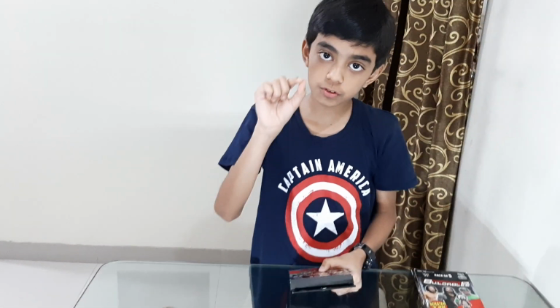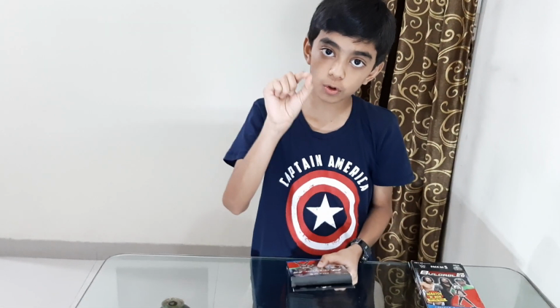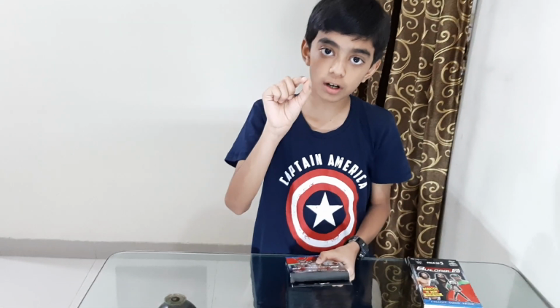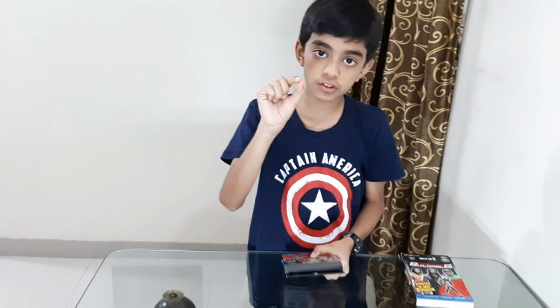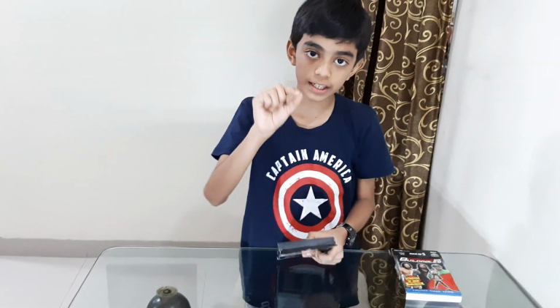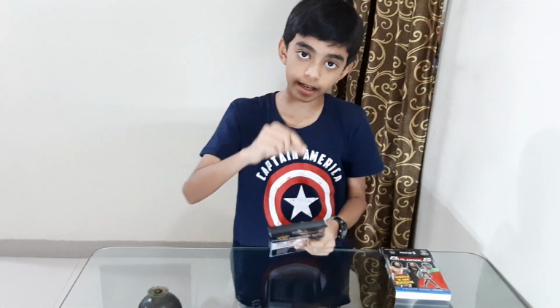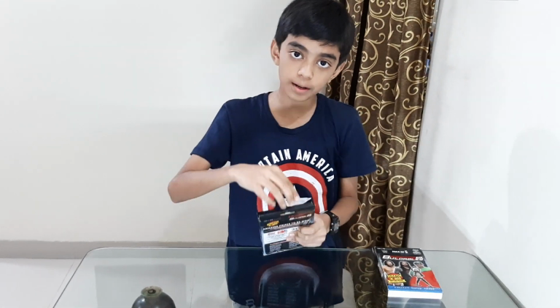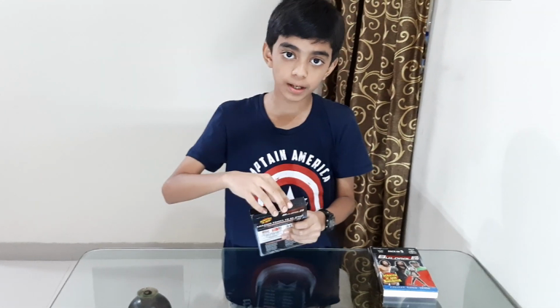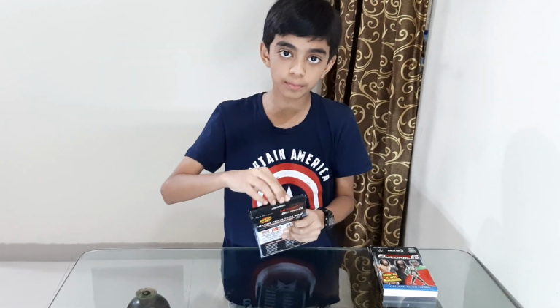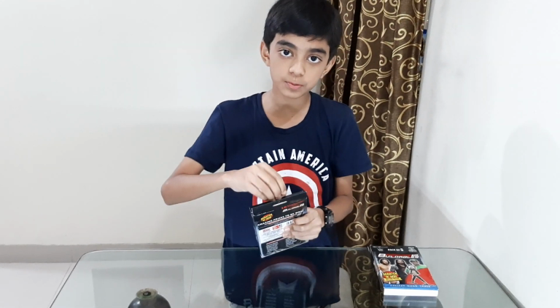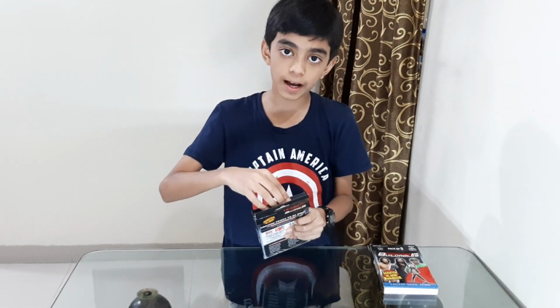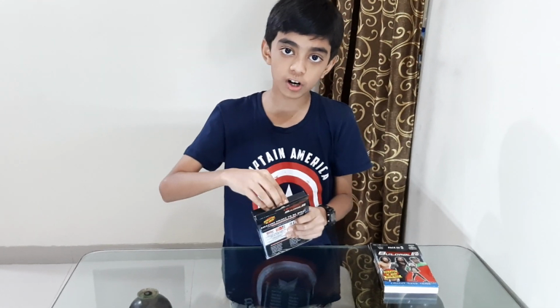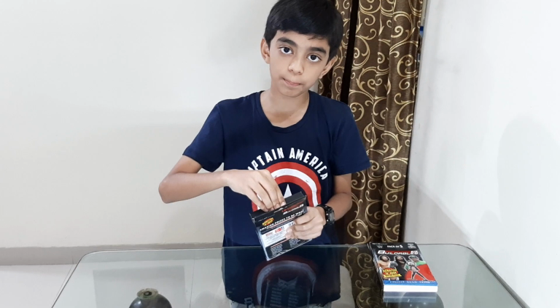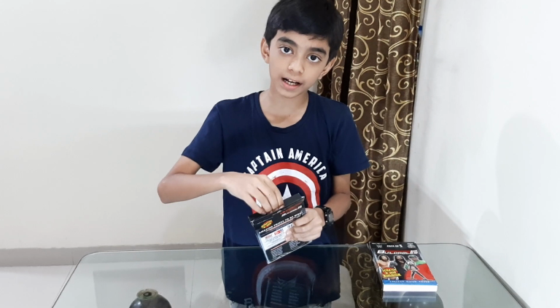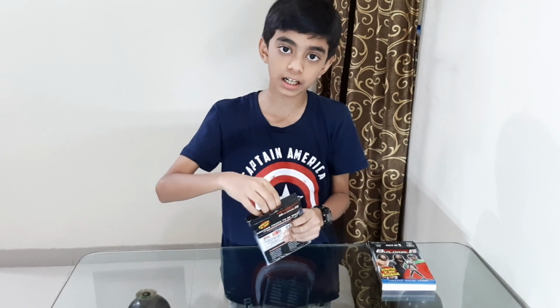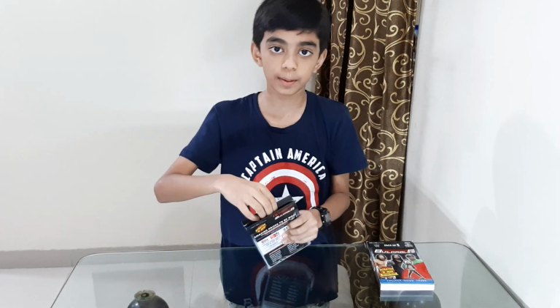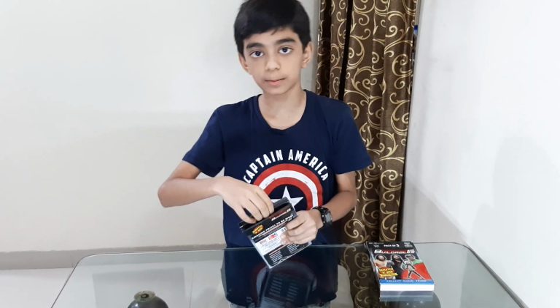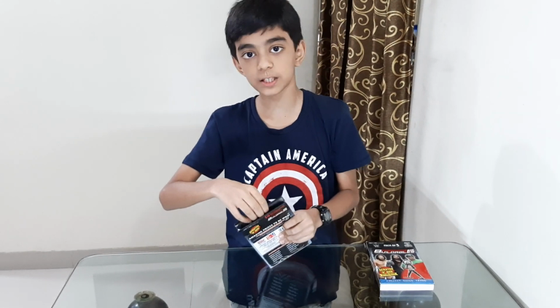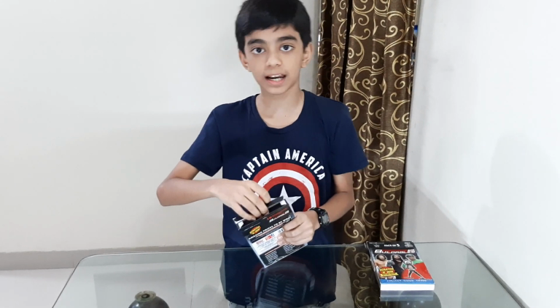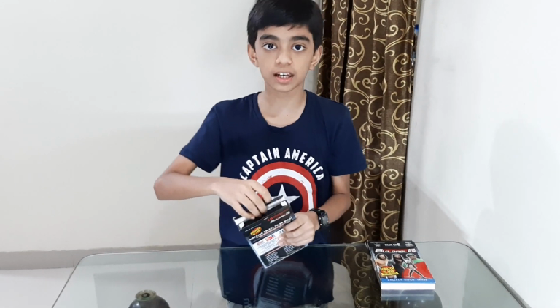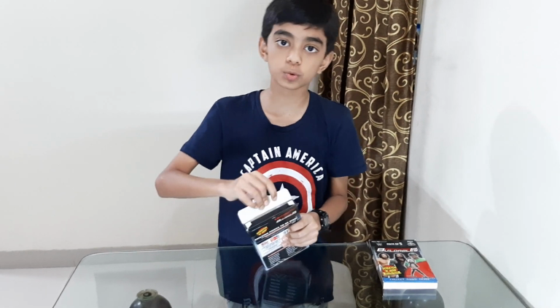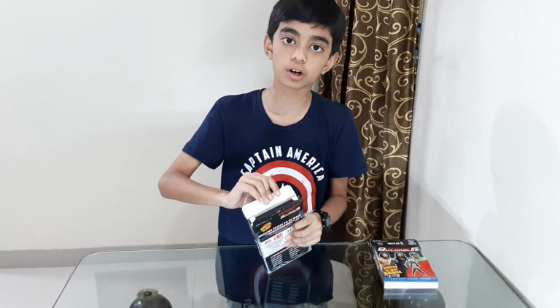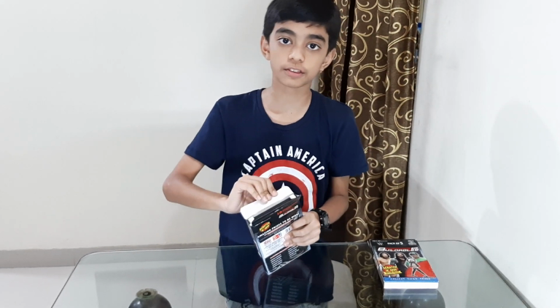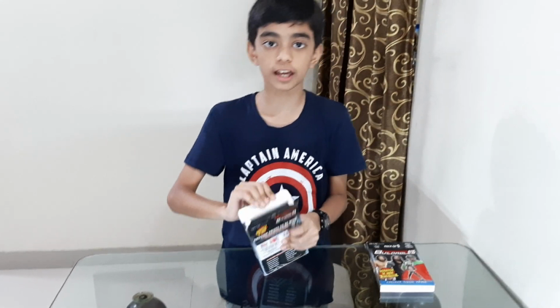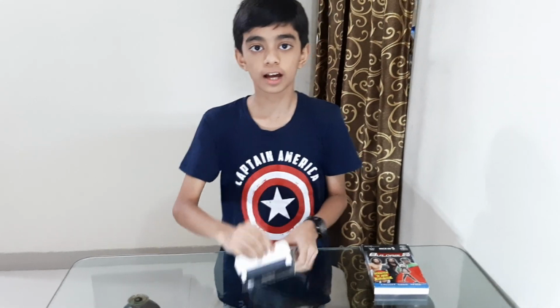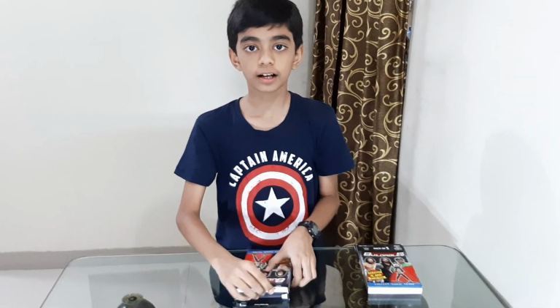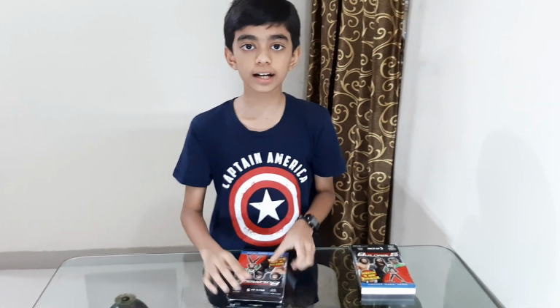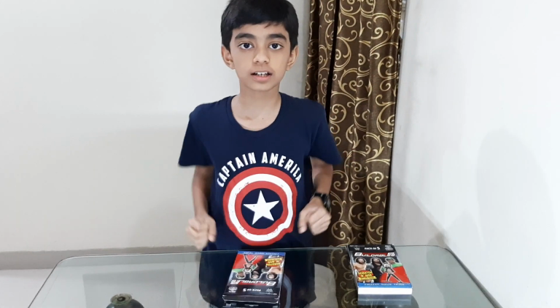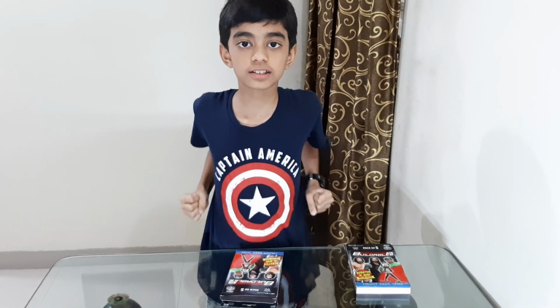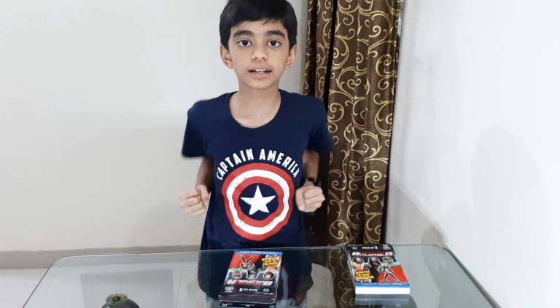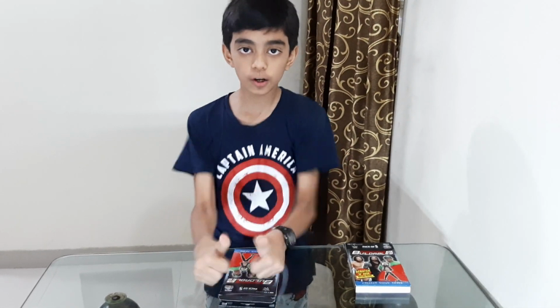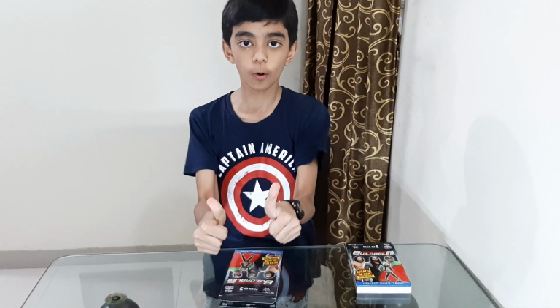So let's unpack this pack and buildables. Get set go!